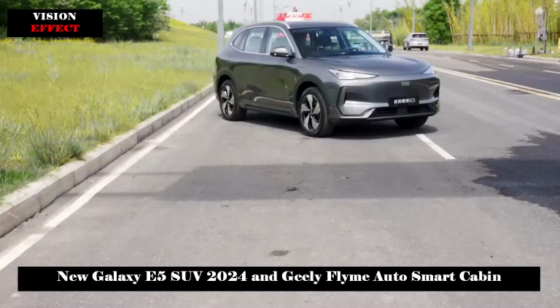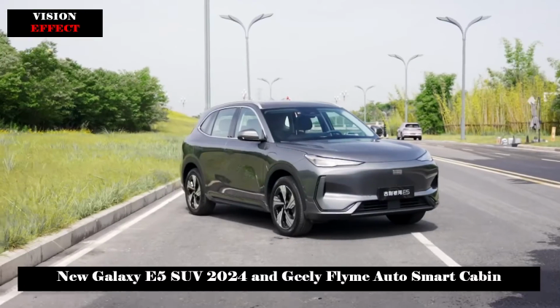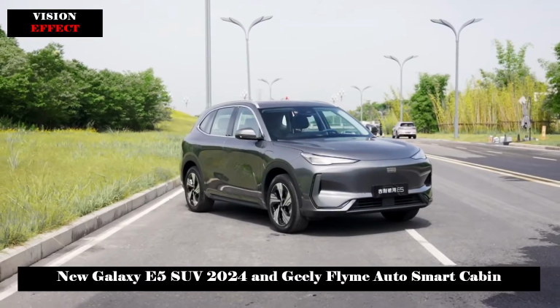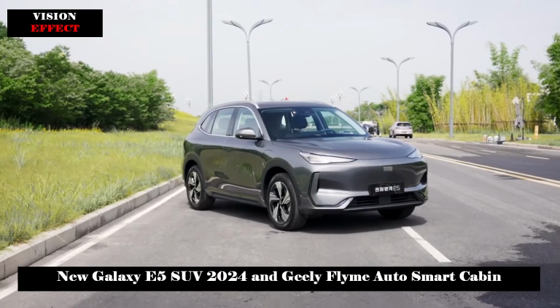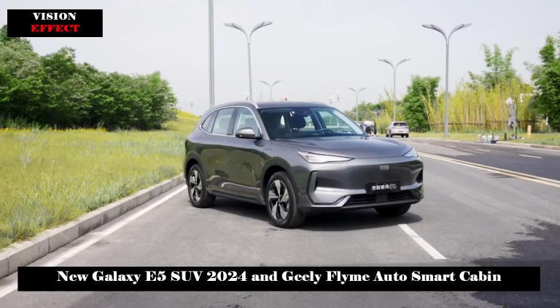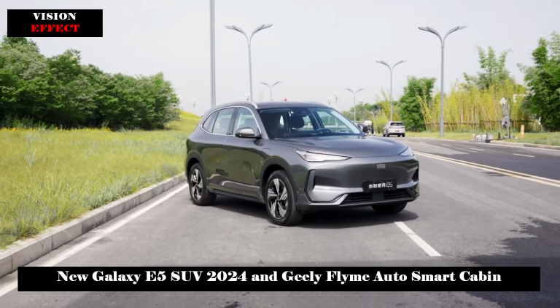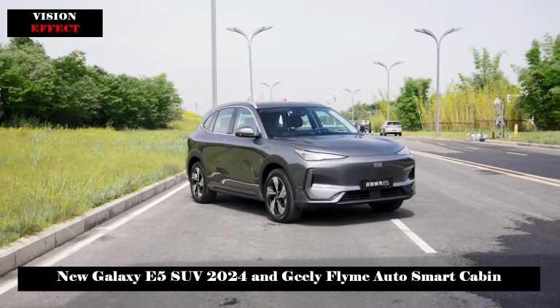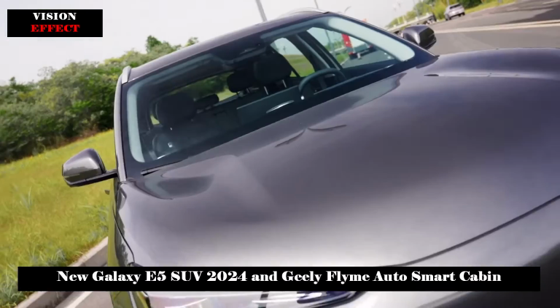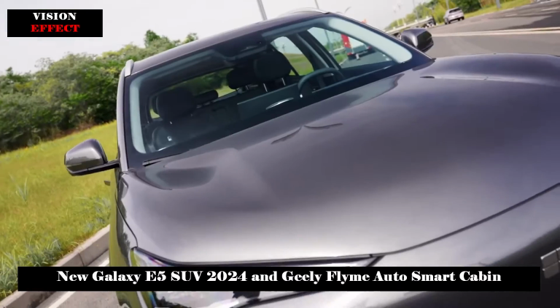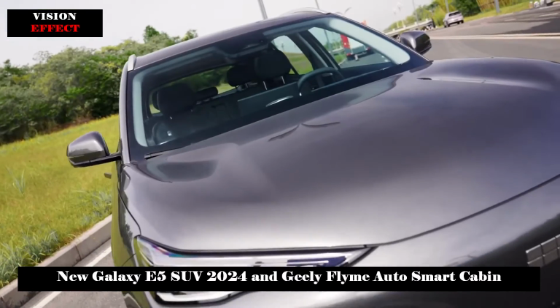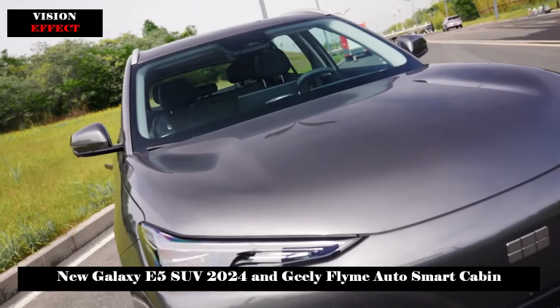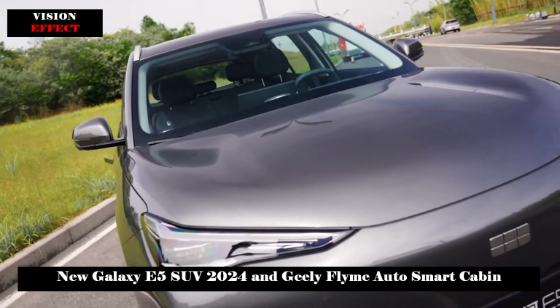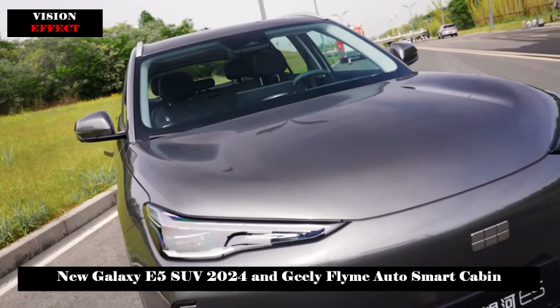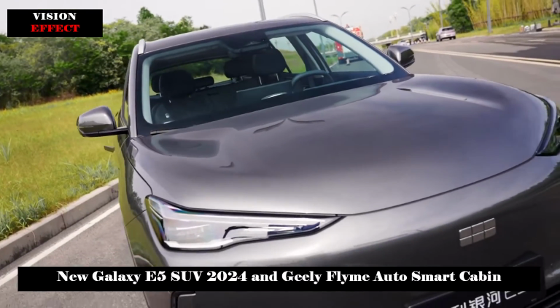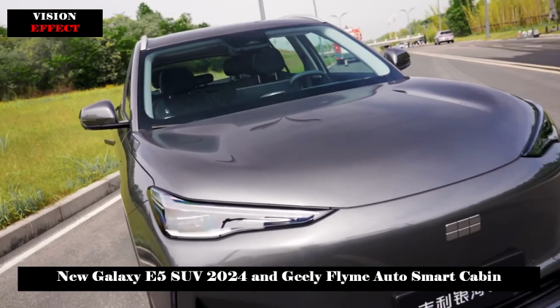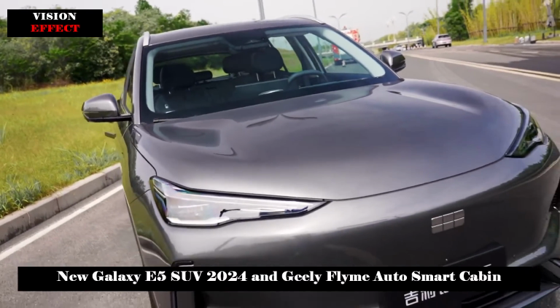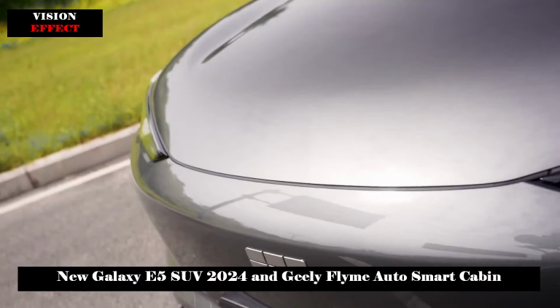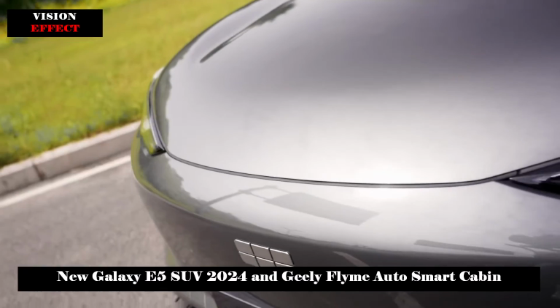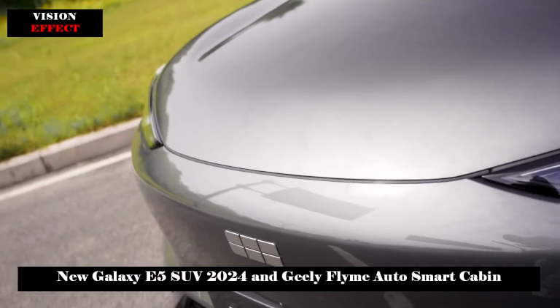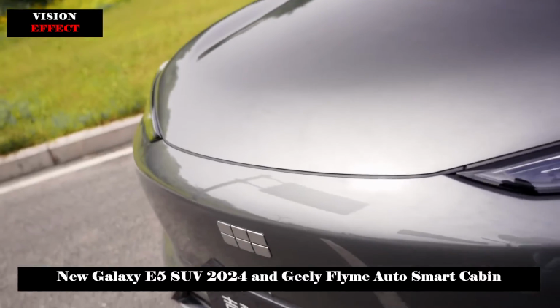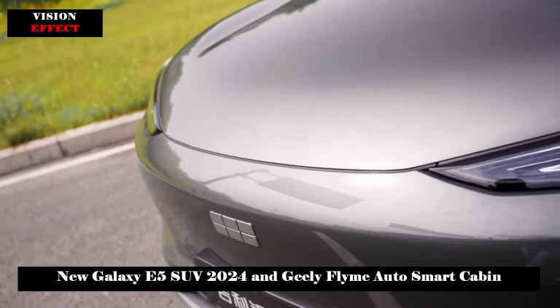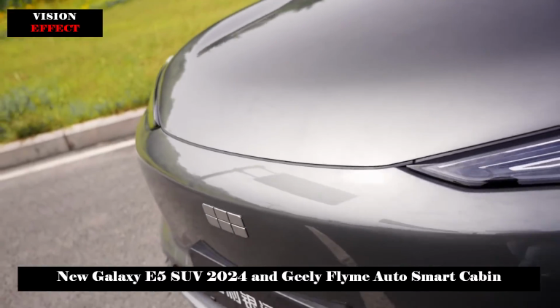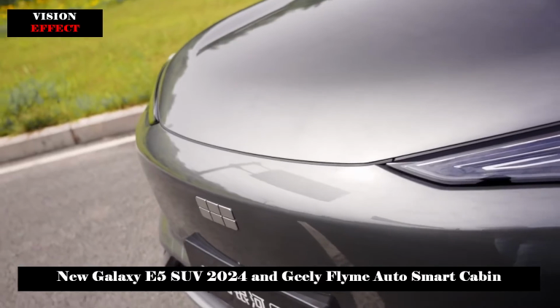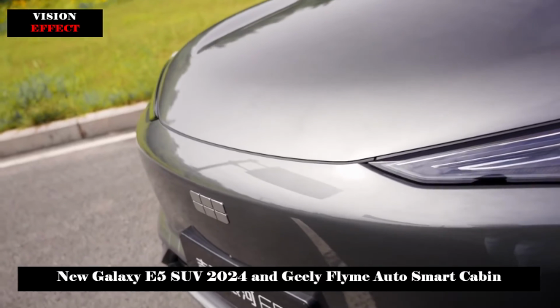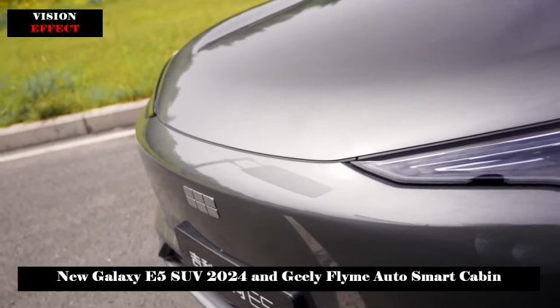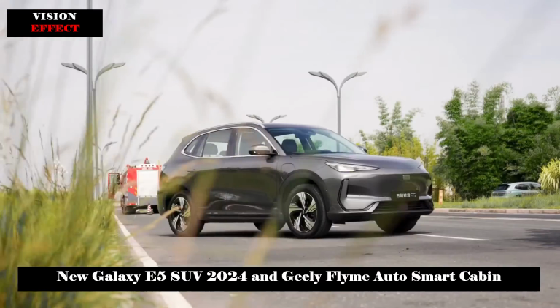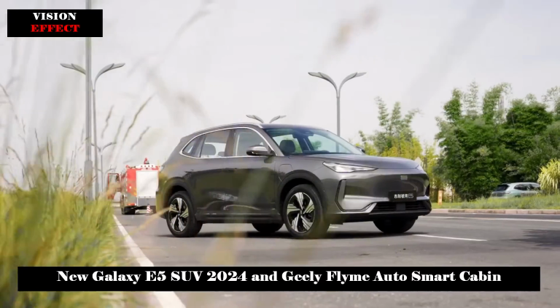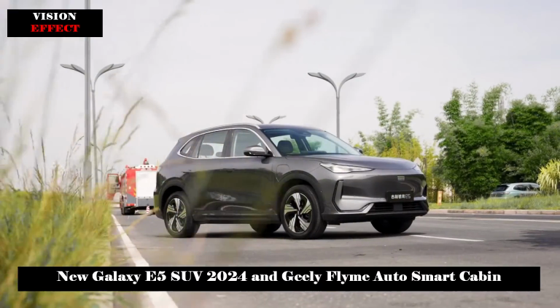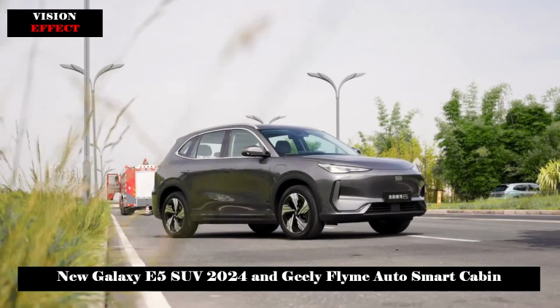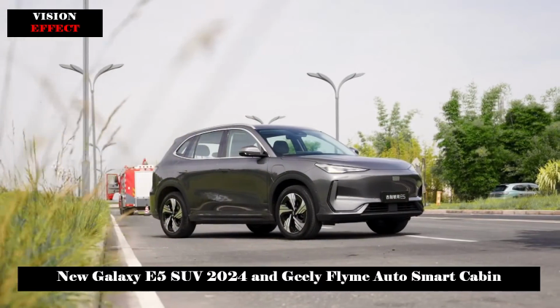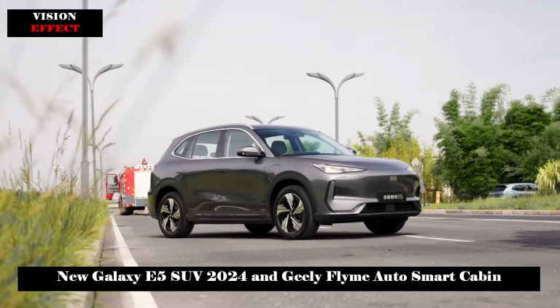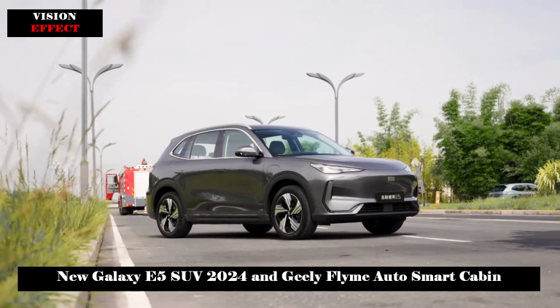The Flyme Auto Smart Cockpit System, jointly developed by Geely and Meizu, was officially introduced on May 30.